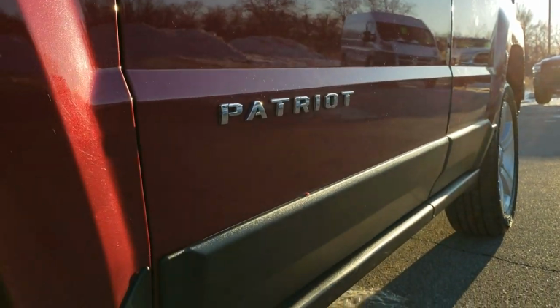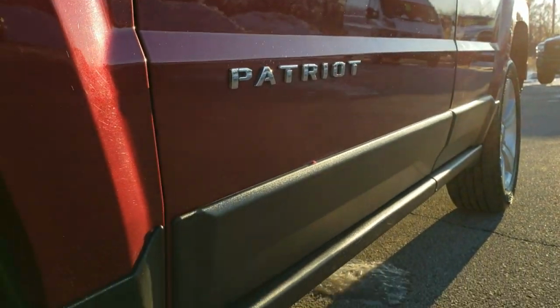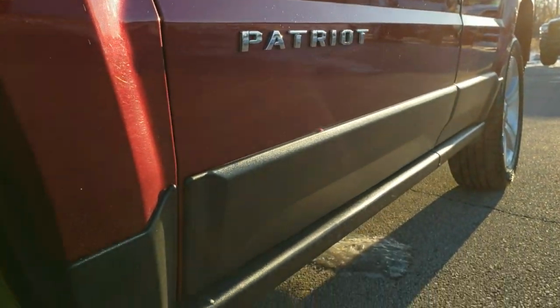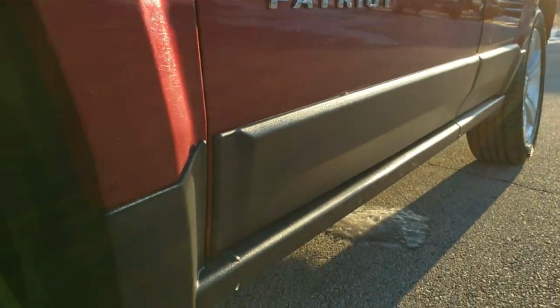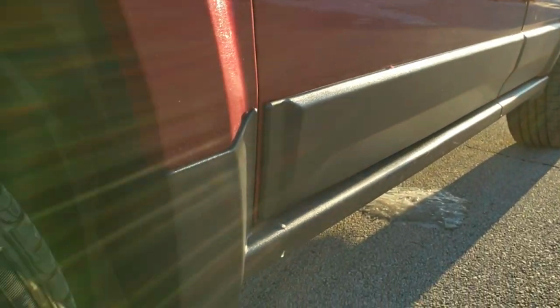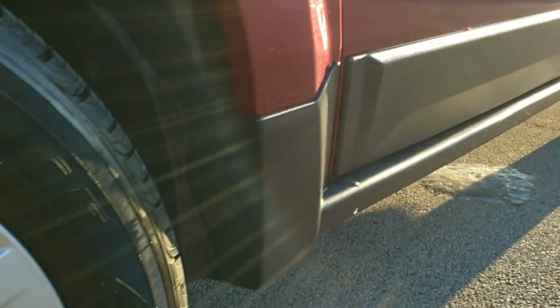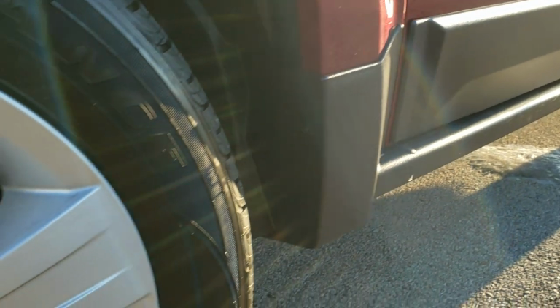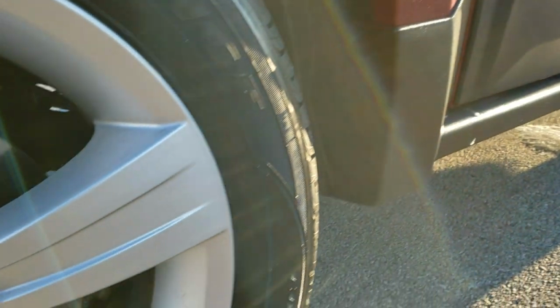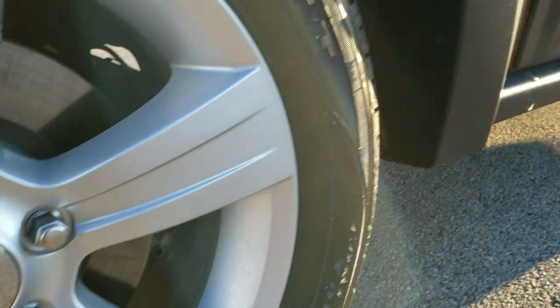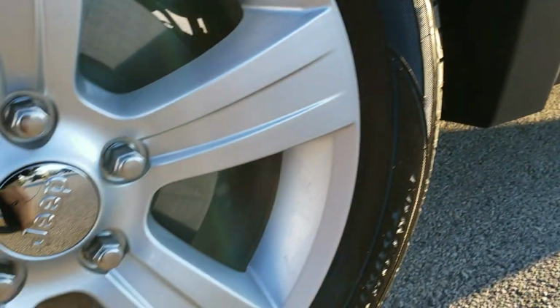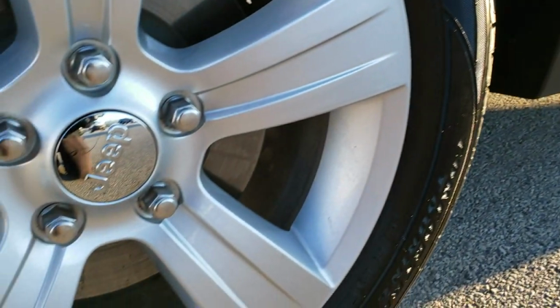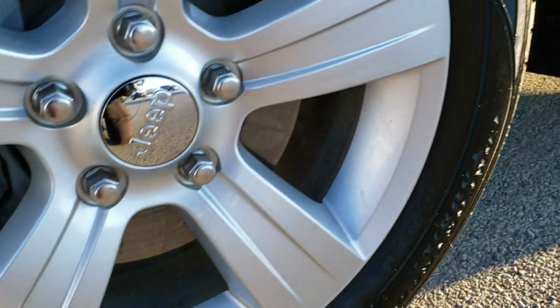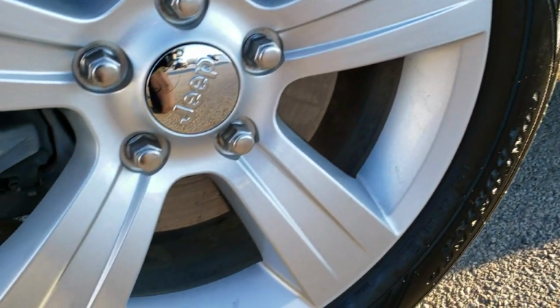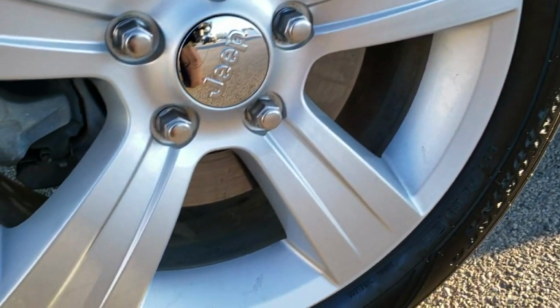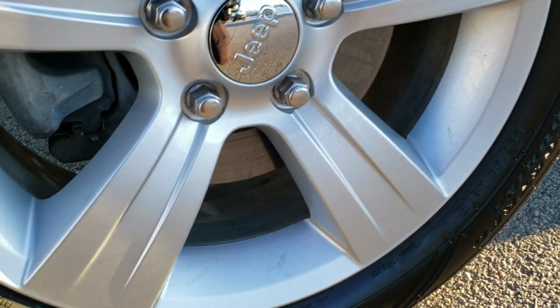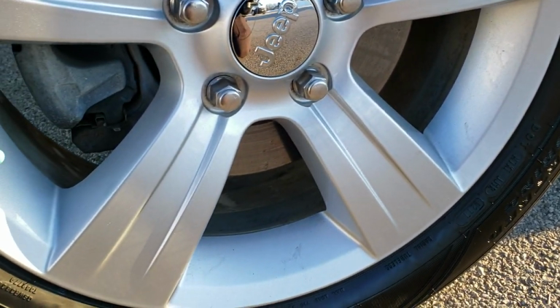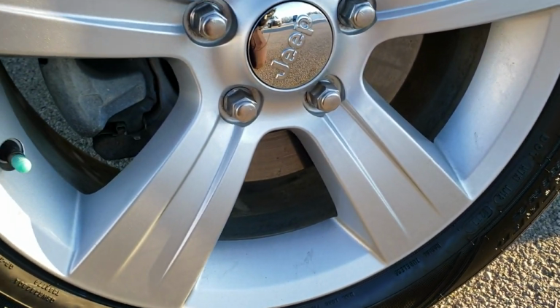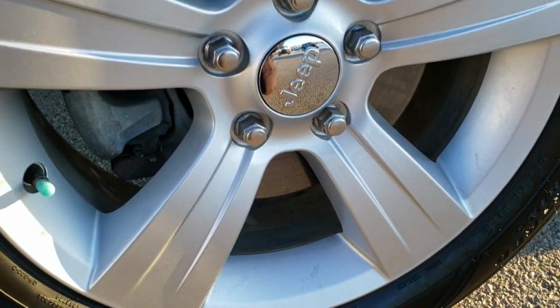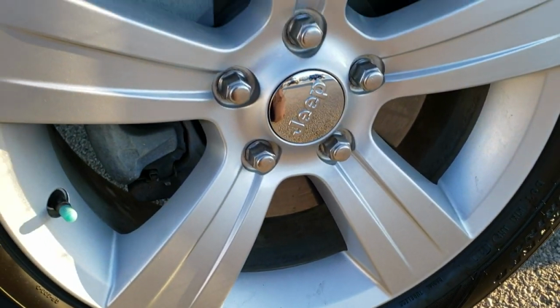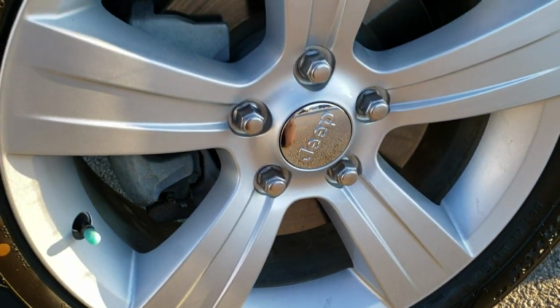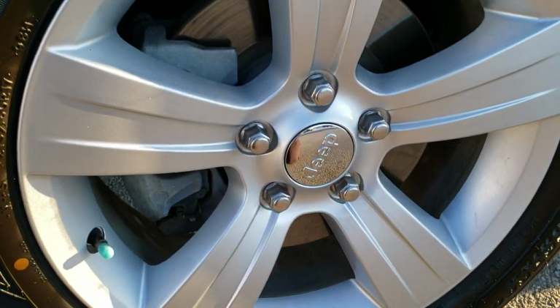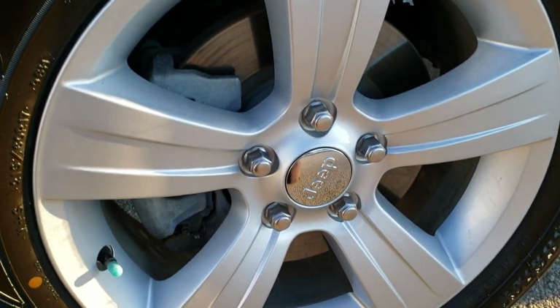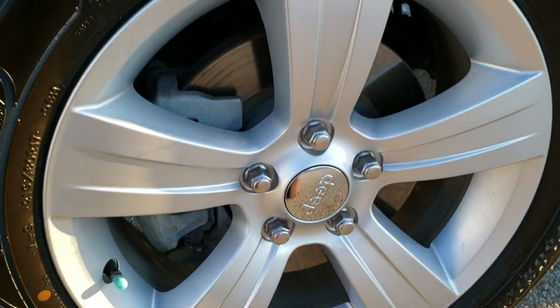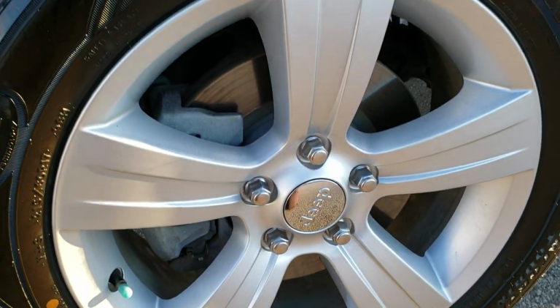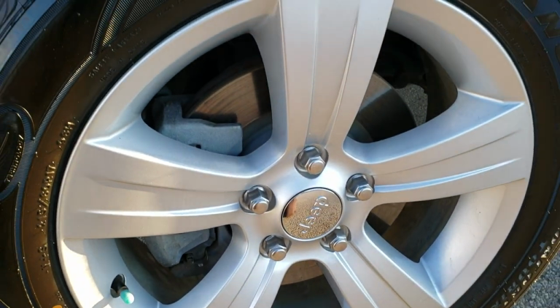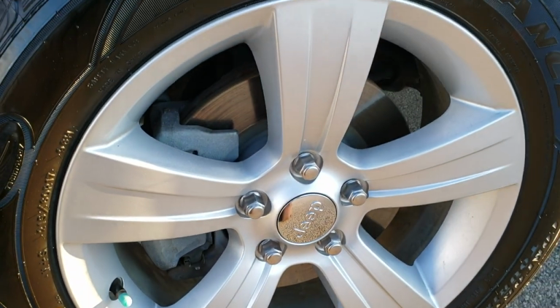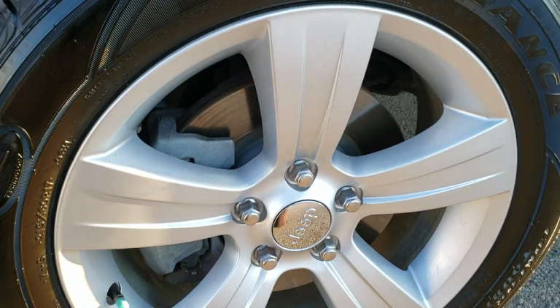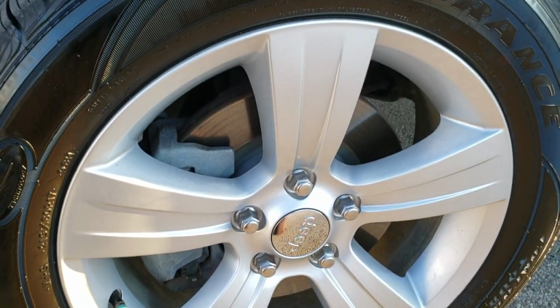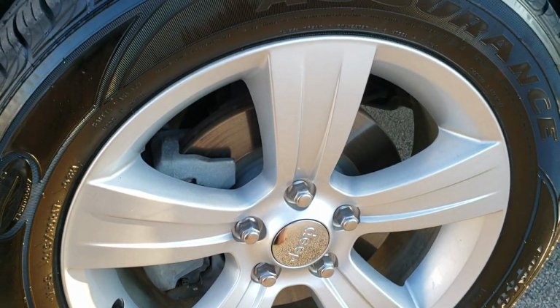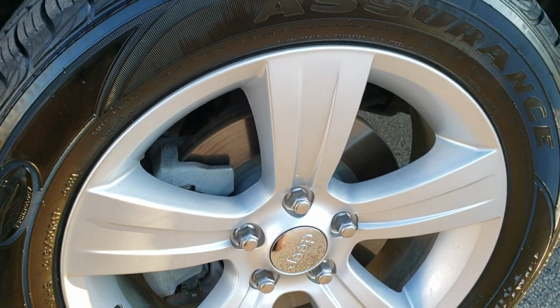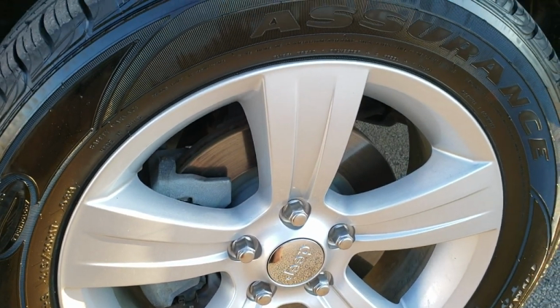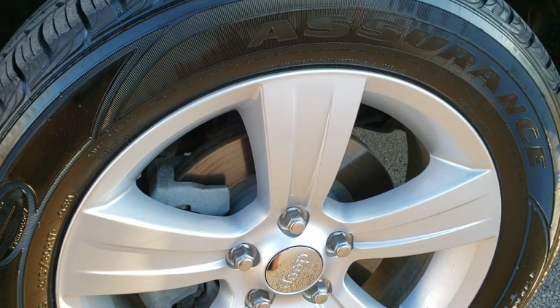If you want to check out more photos of this Jeep, in the upper right-hand part of the screen there's a link right to our website — click that and check us out there.